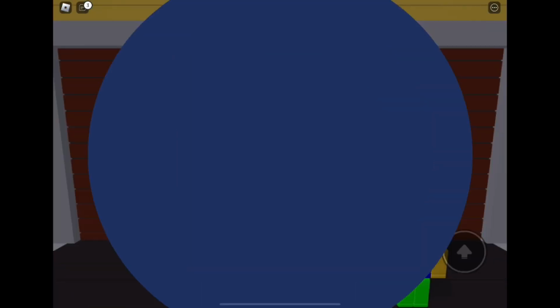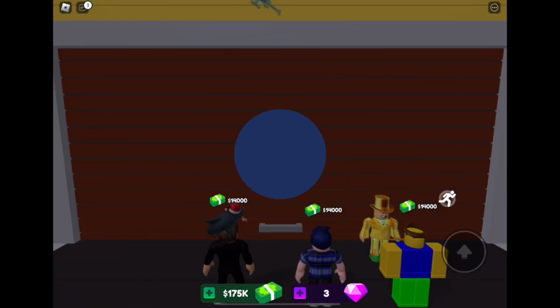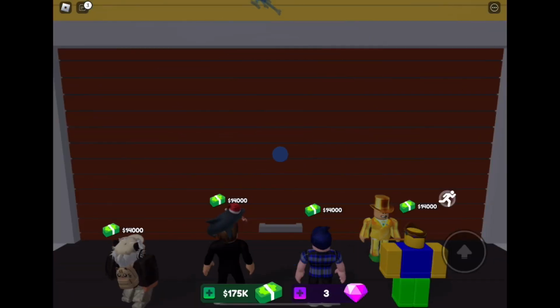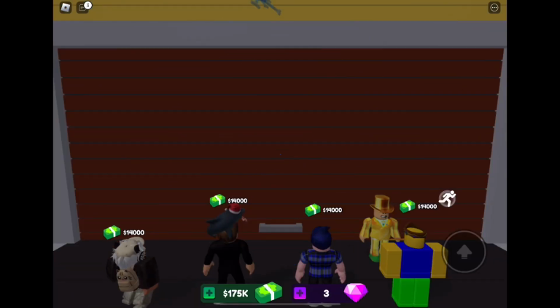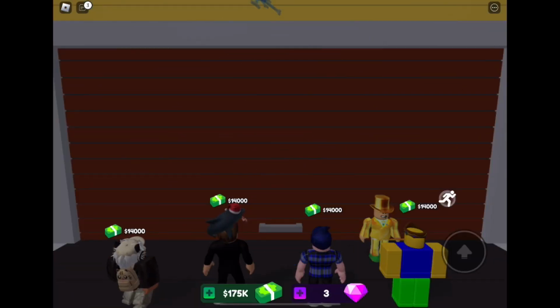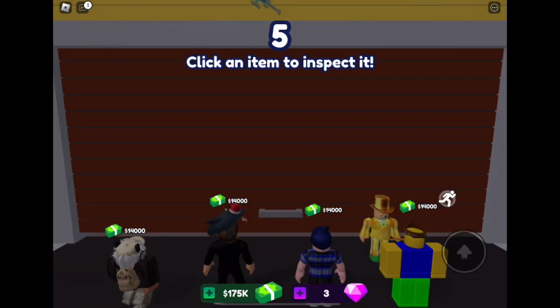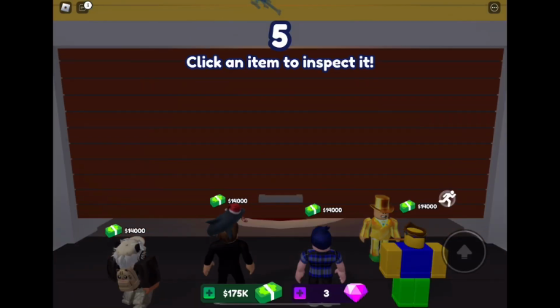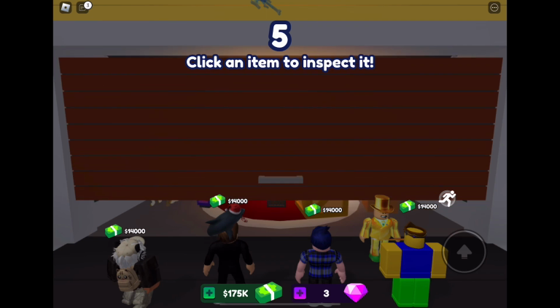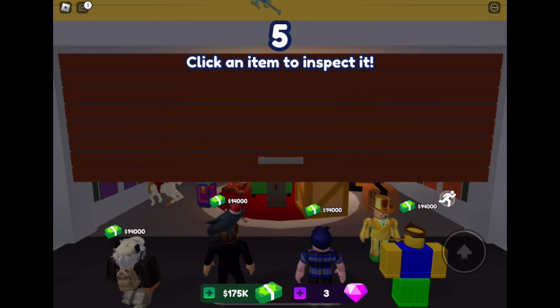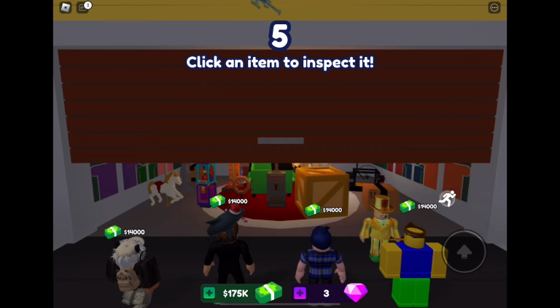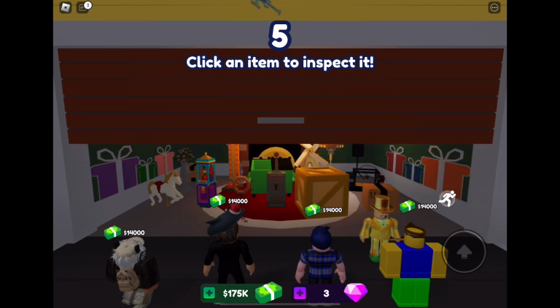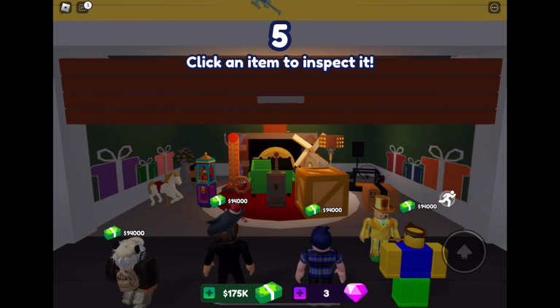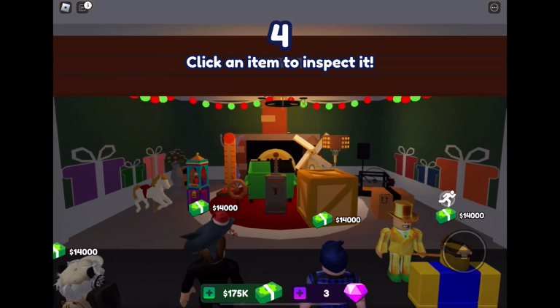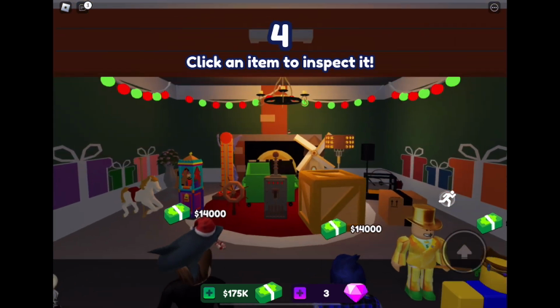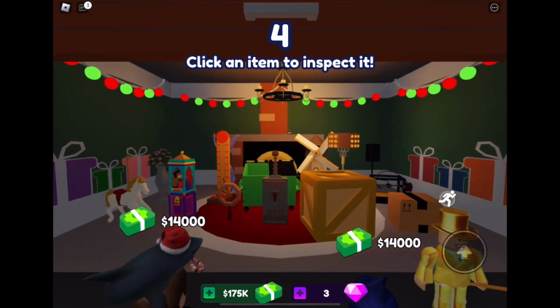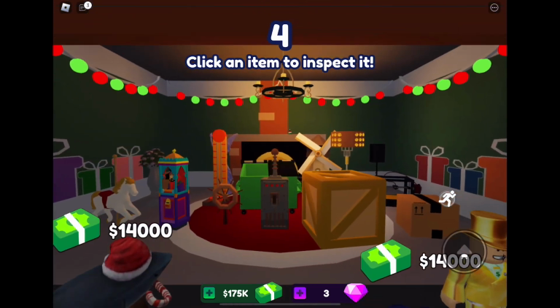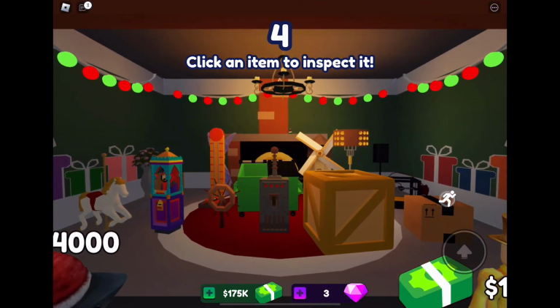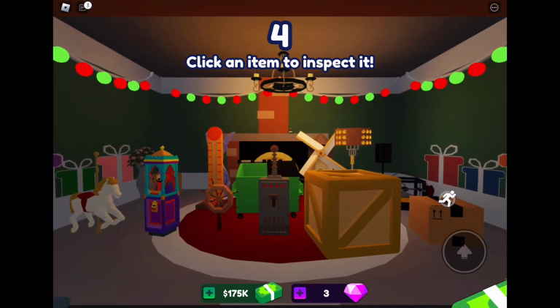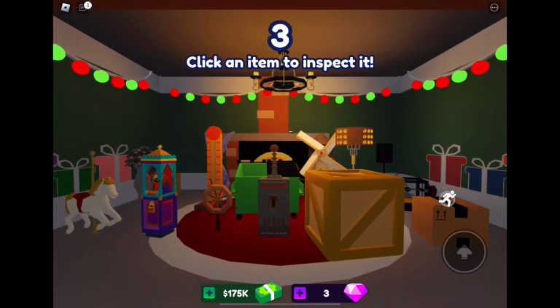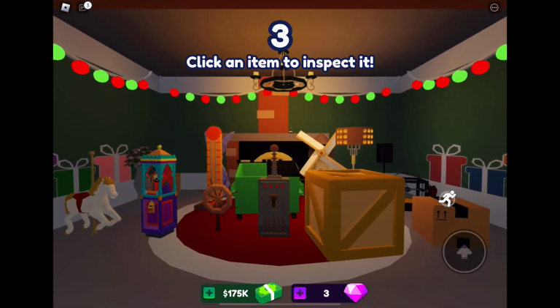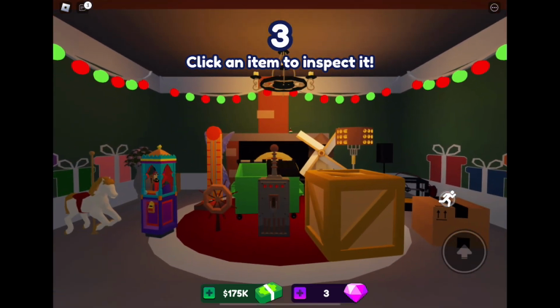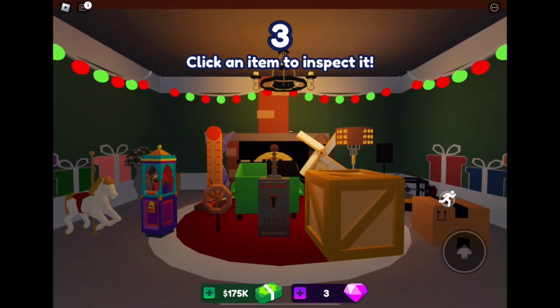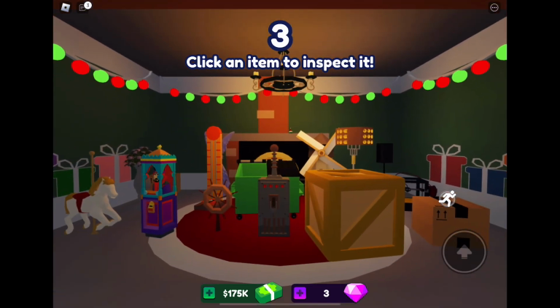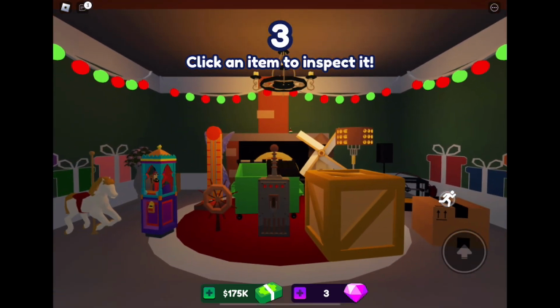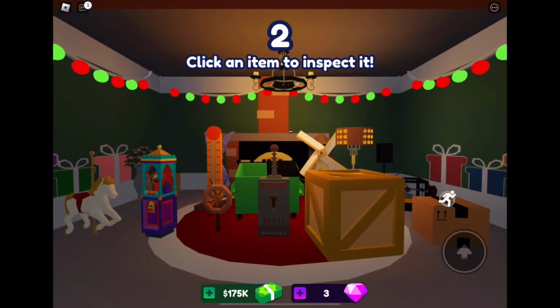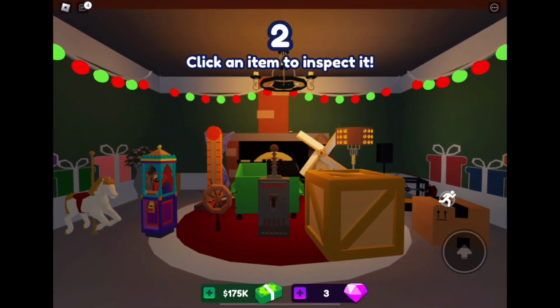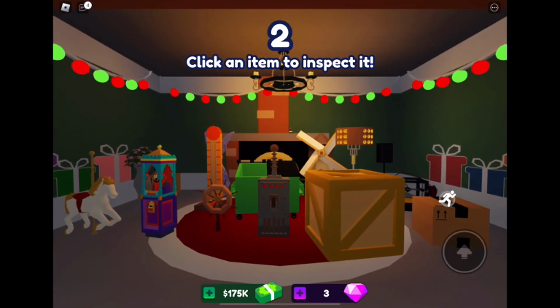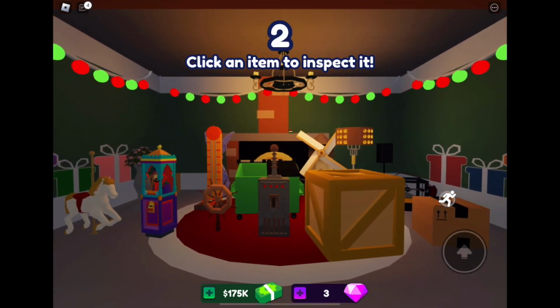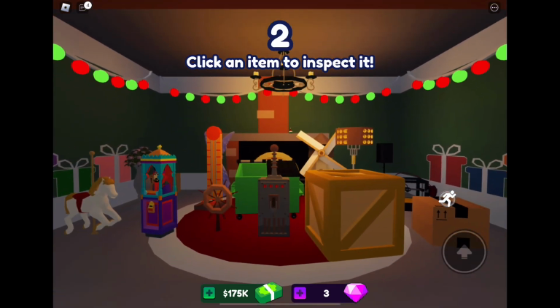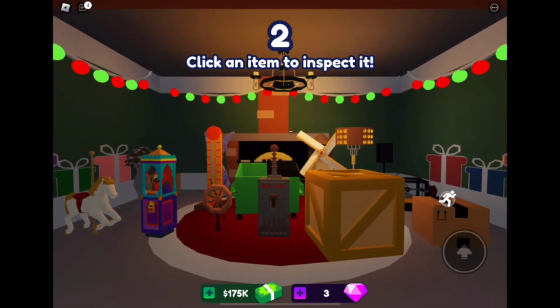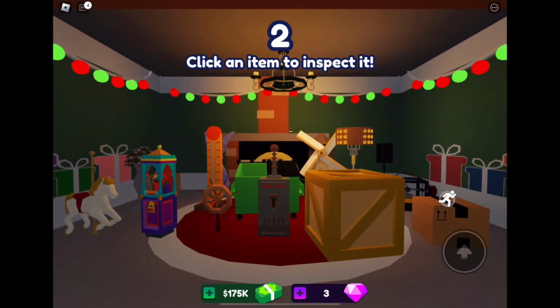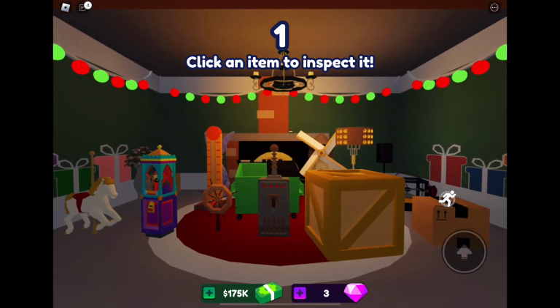Sadly, guys, we didn't find a single Christmas item in this auction, so let's move on to the next part of the video.